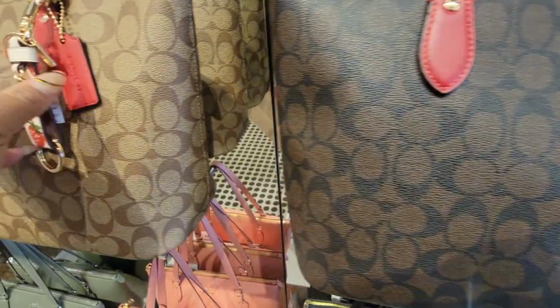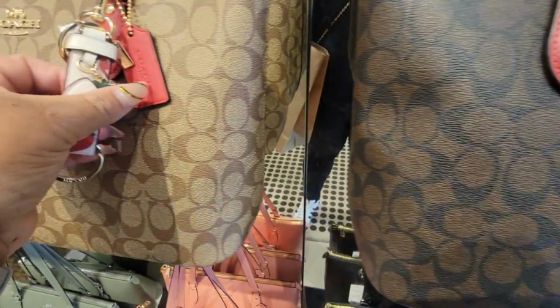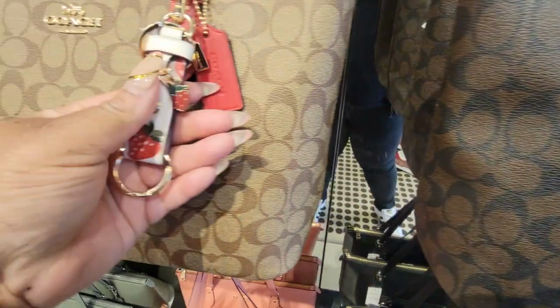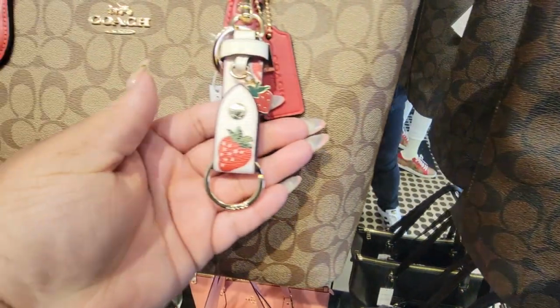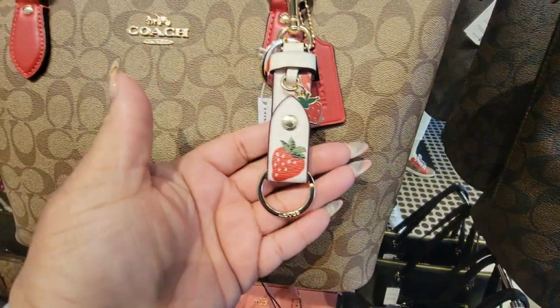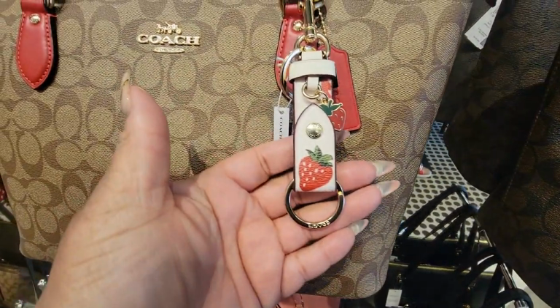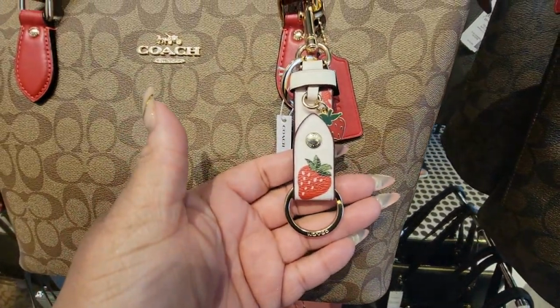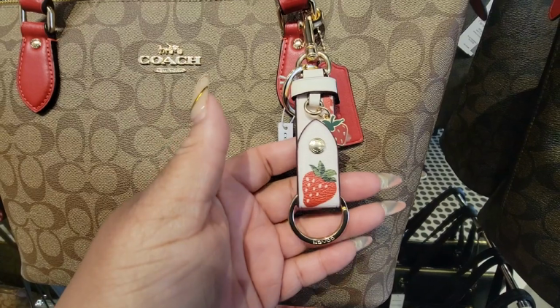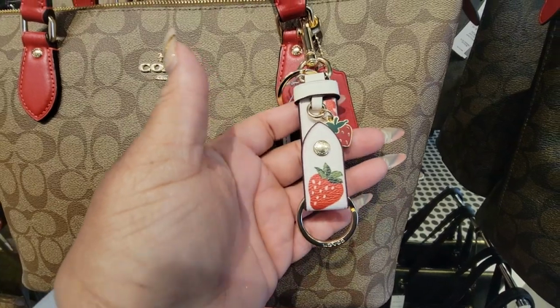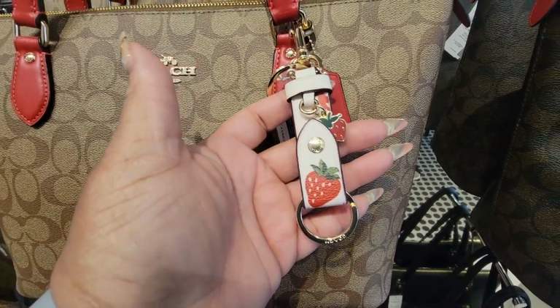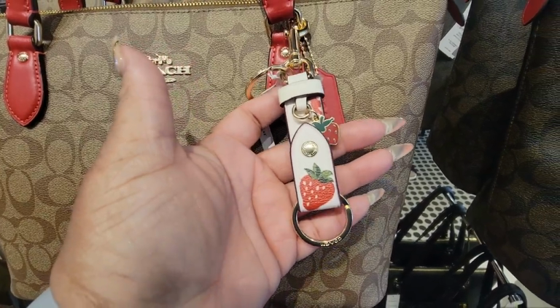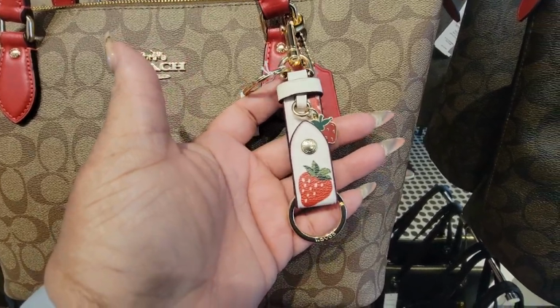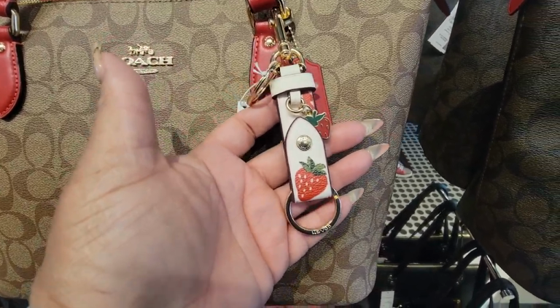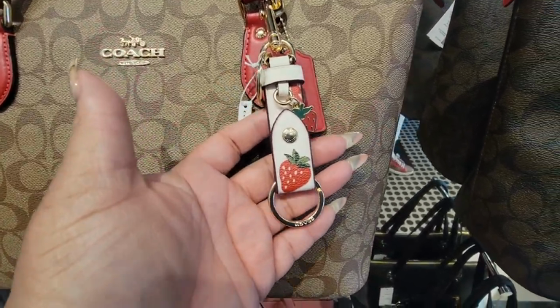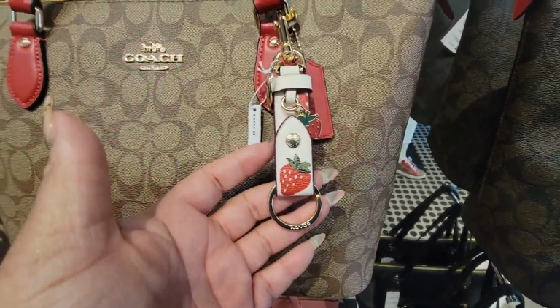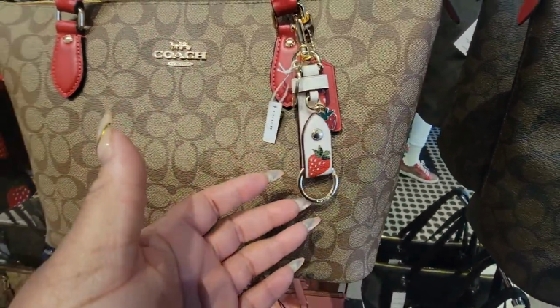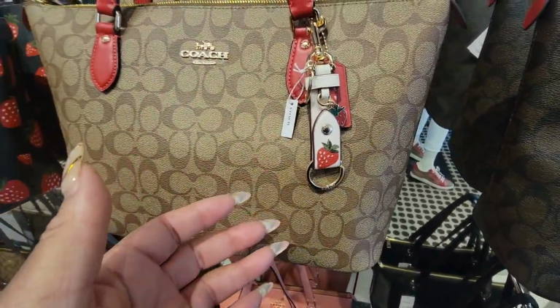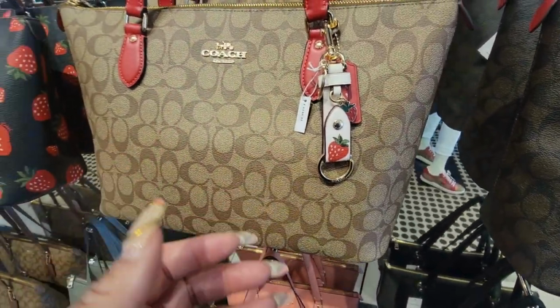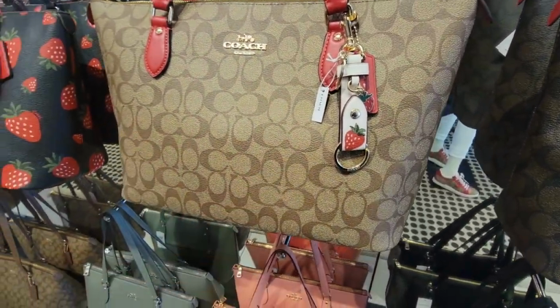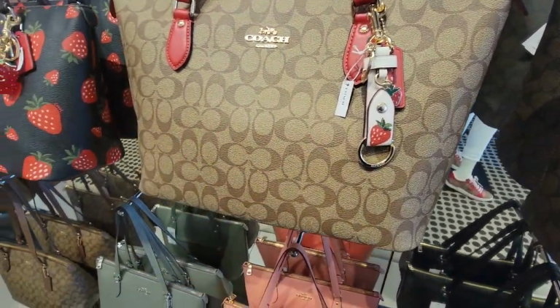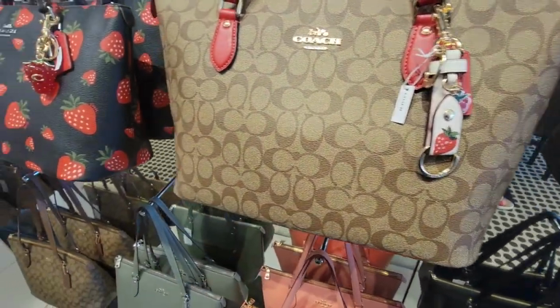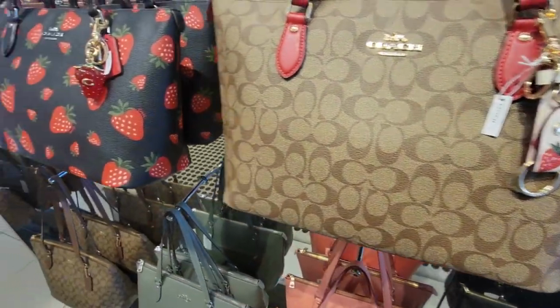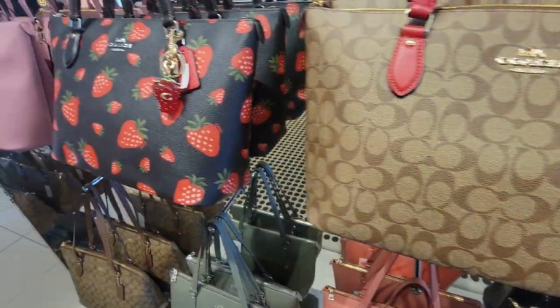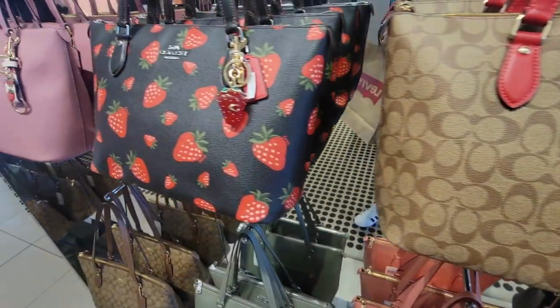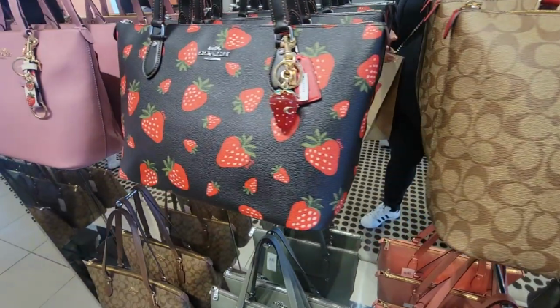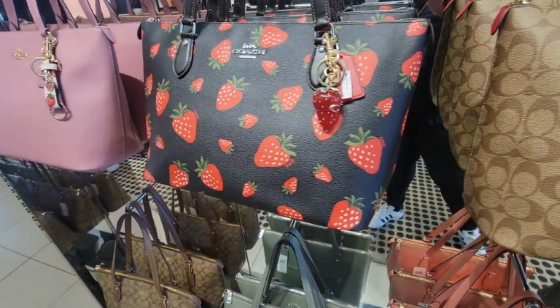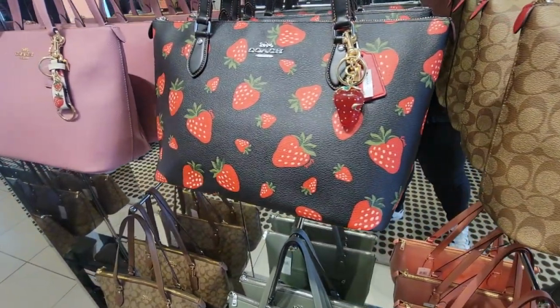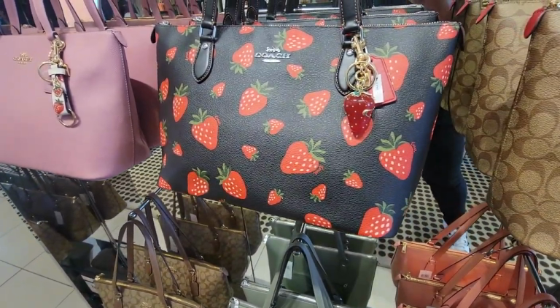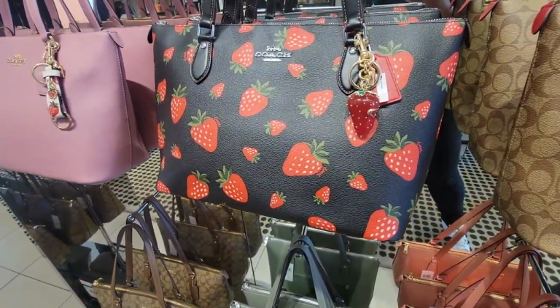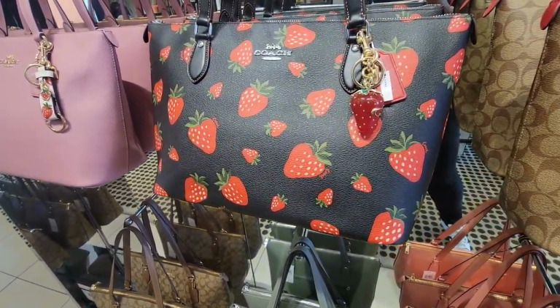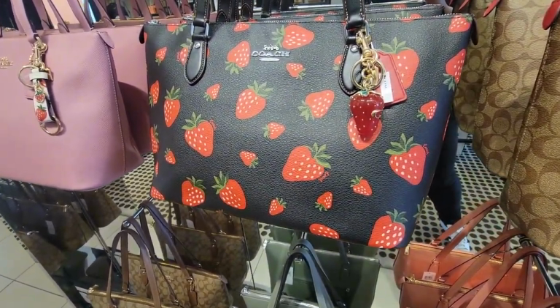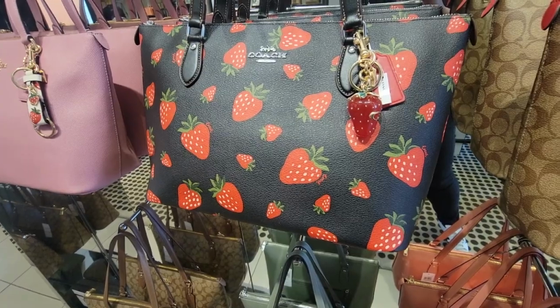Here's this one — the charm. And here's the zip top tote with the strawberry.